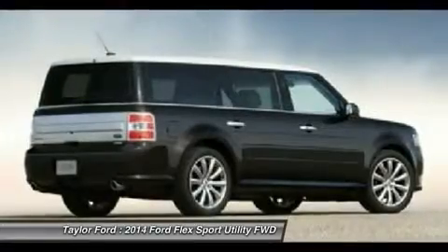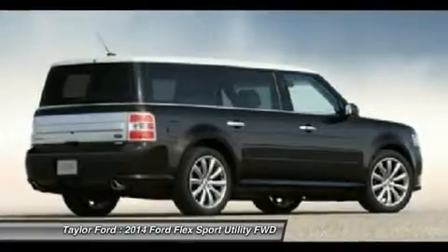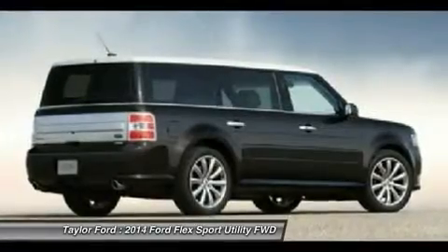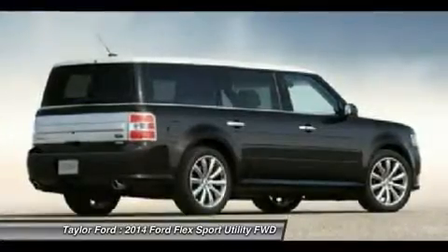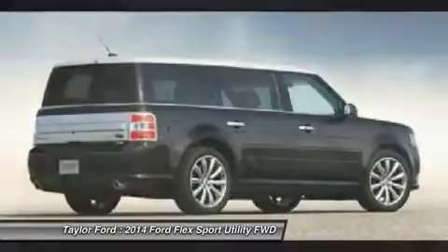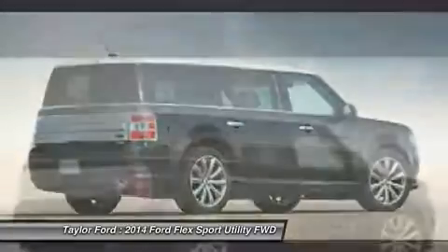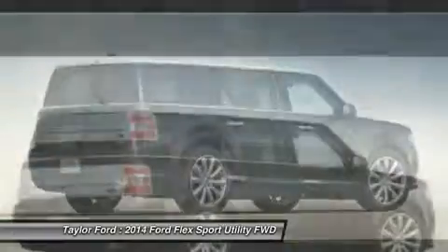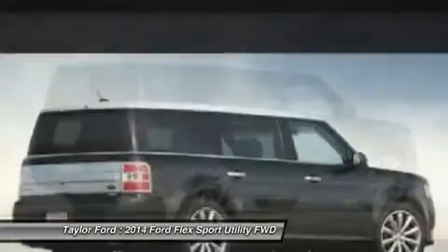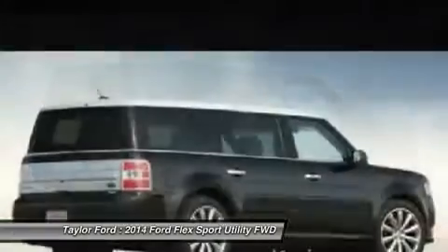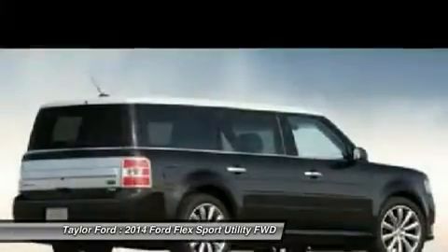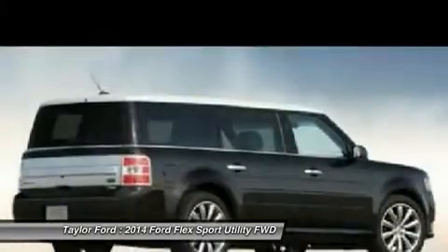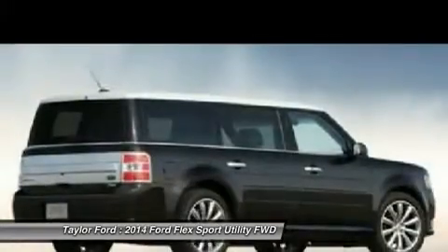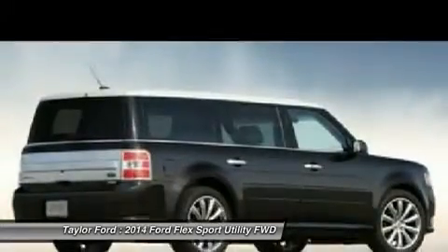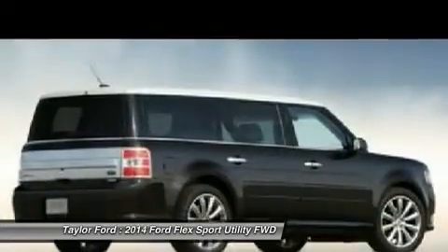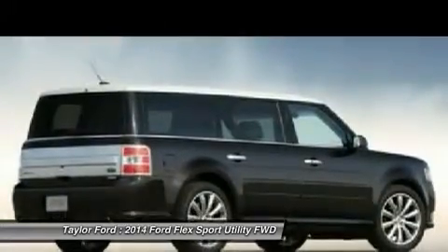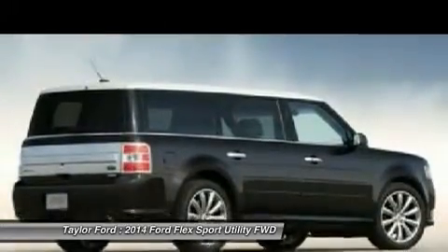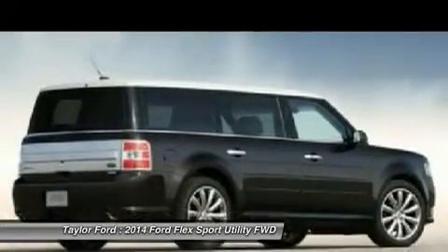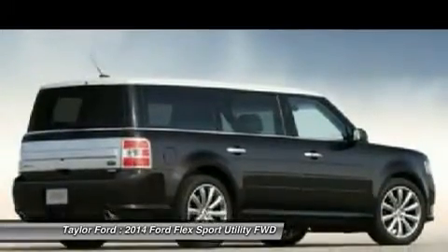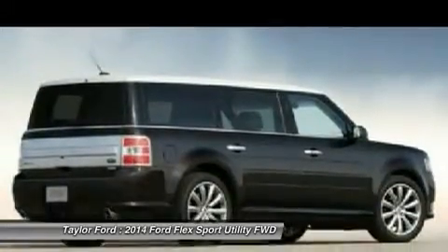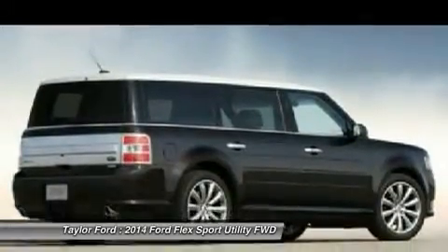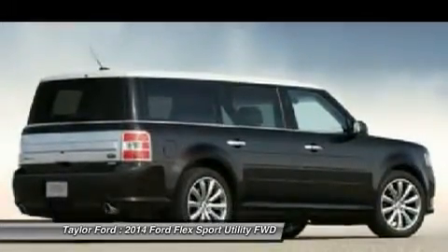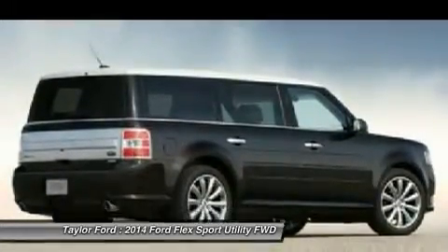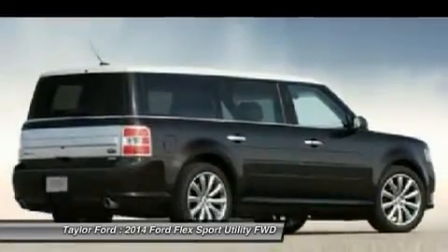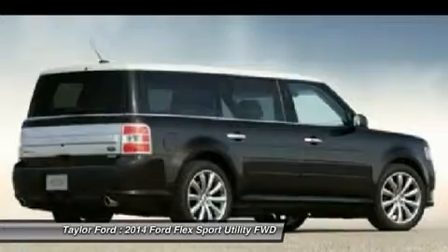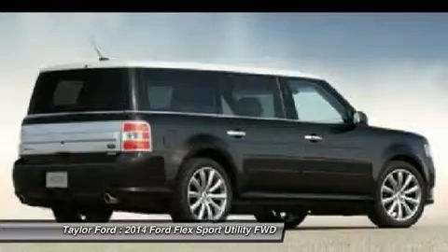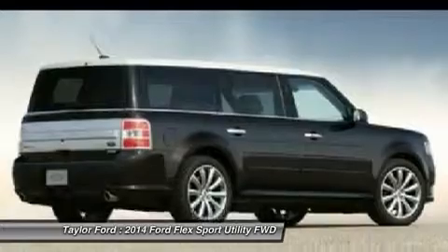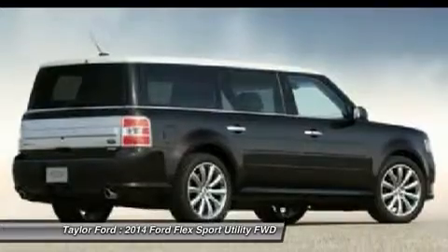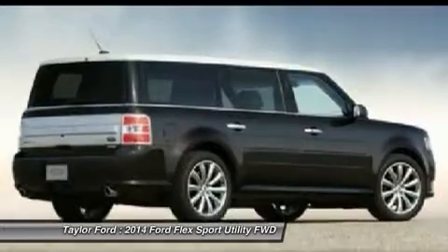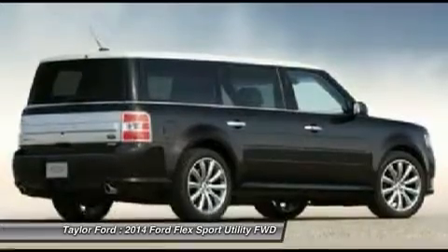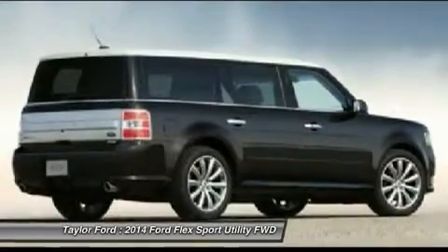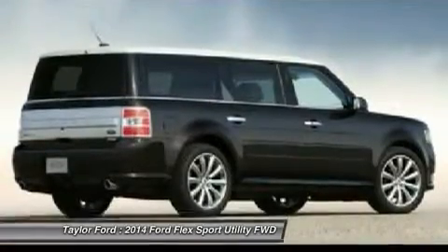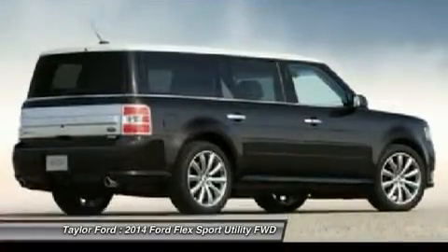Power steering, four-wheel disc brakes, aluminum wheels, cruise control, and keyless entry.